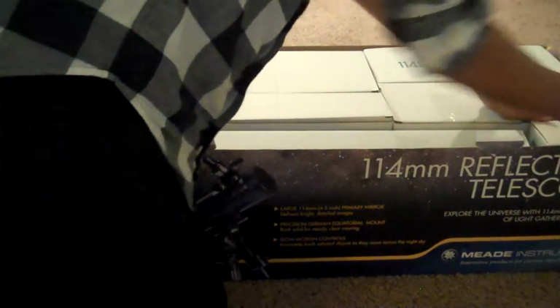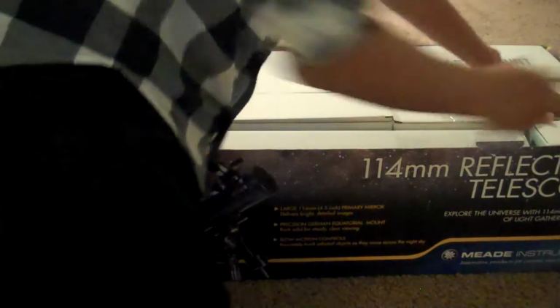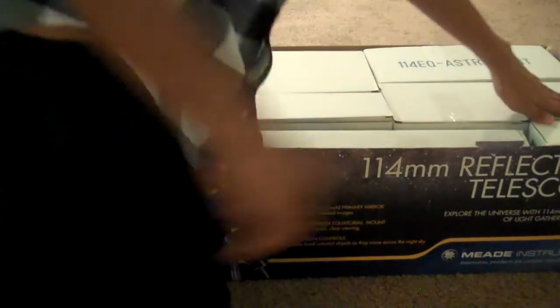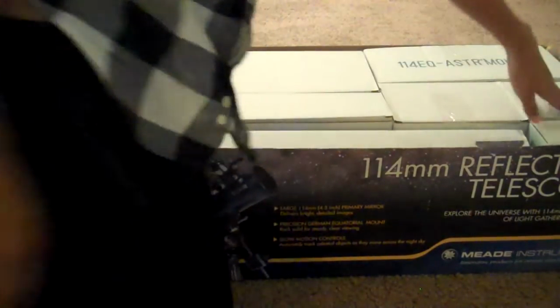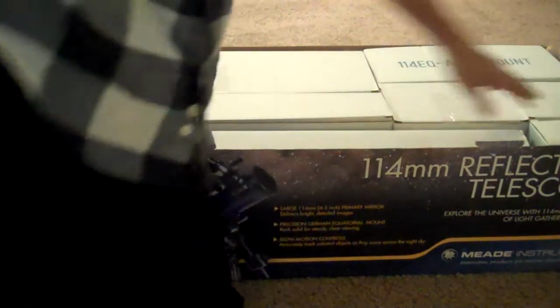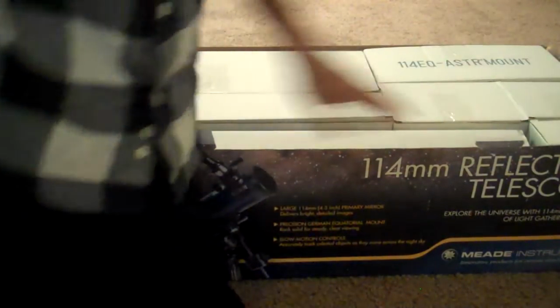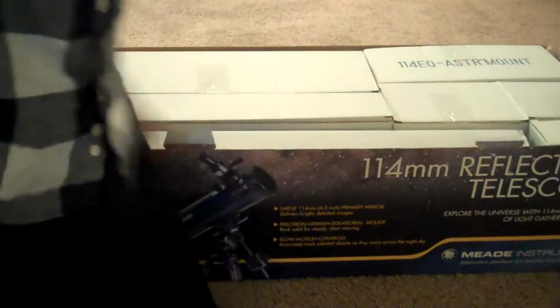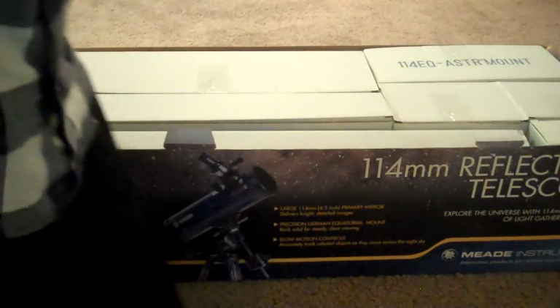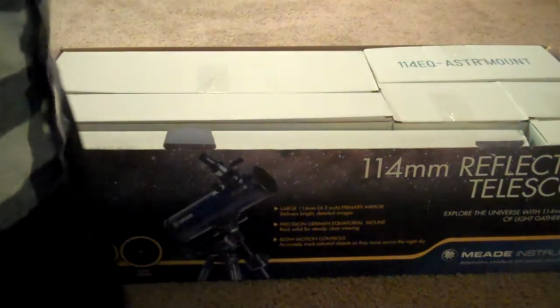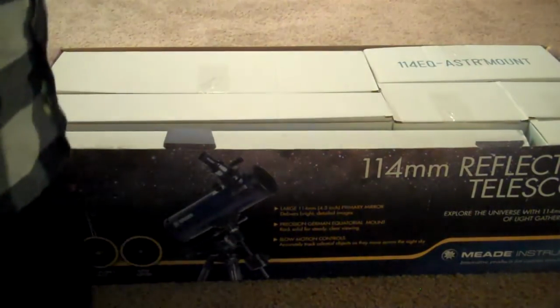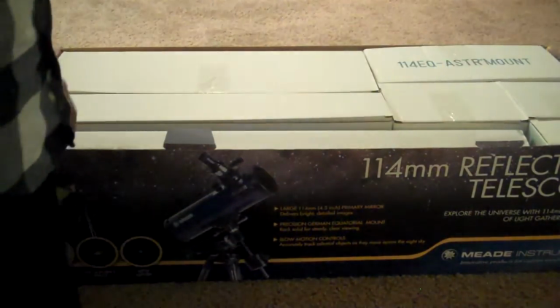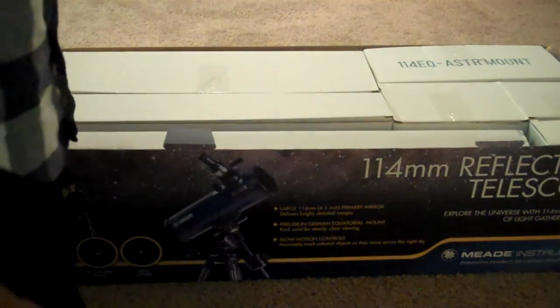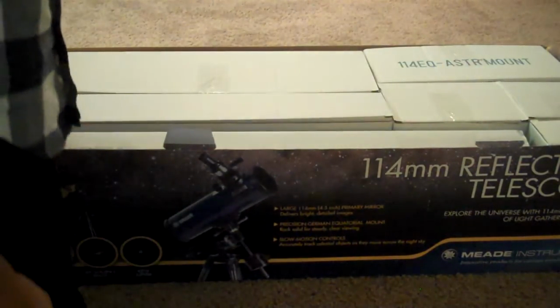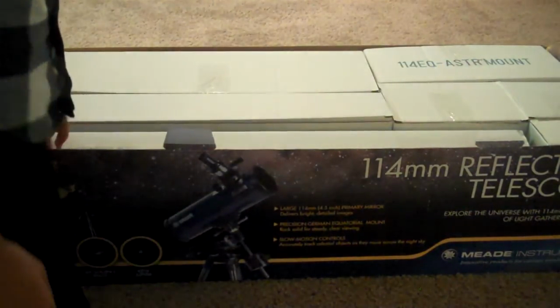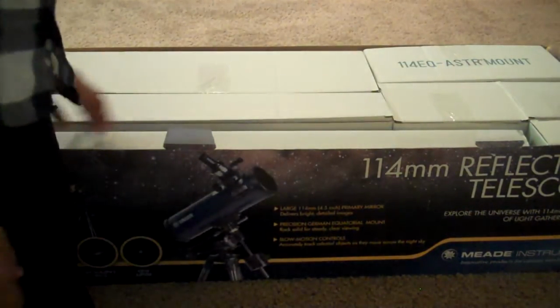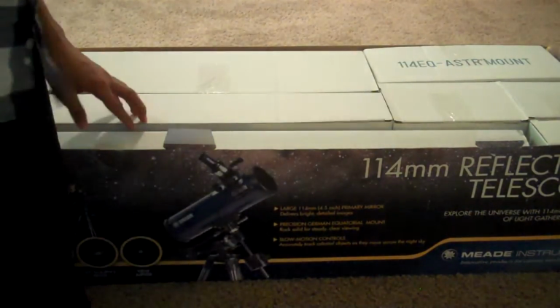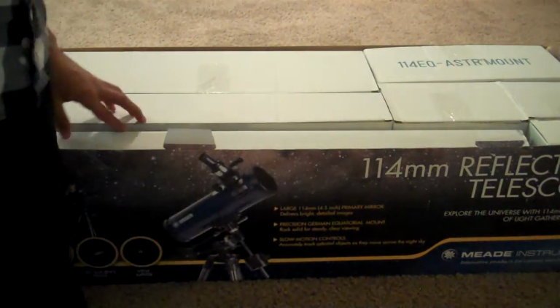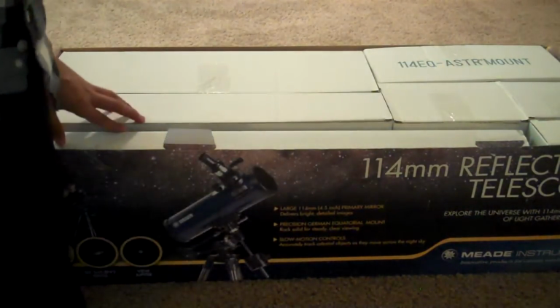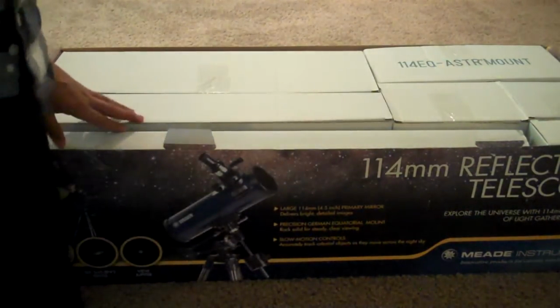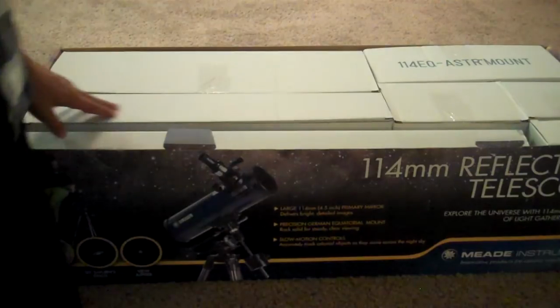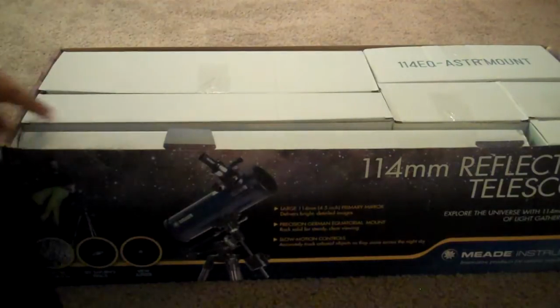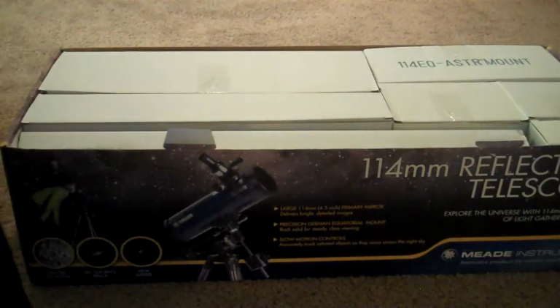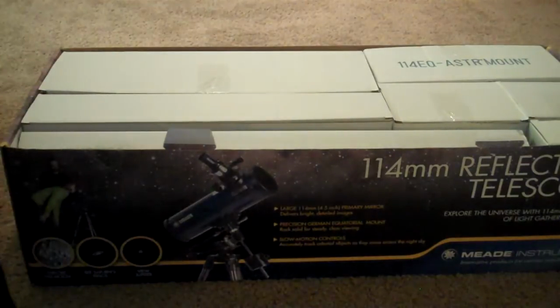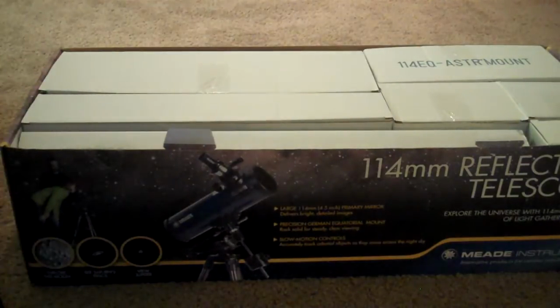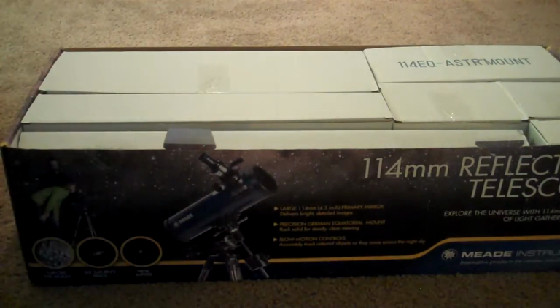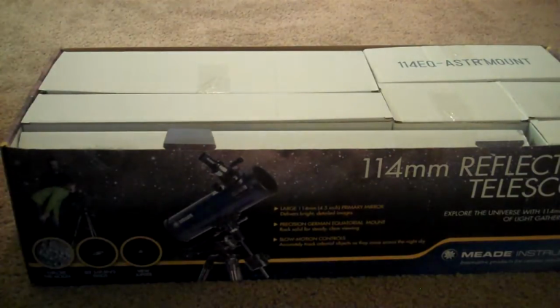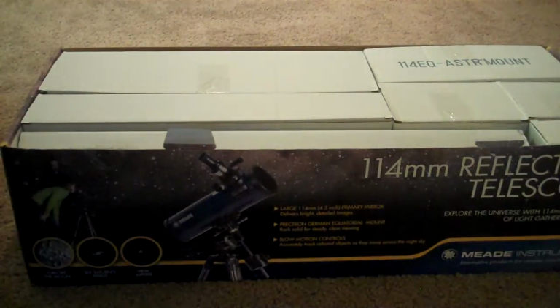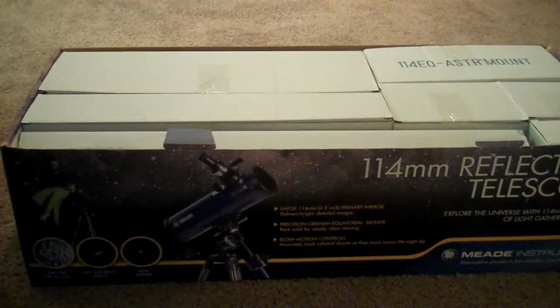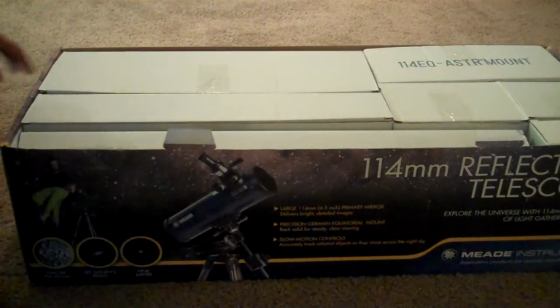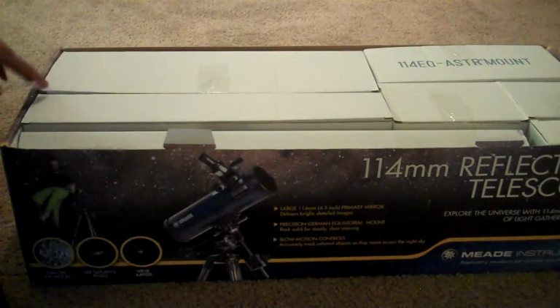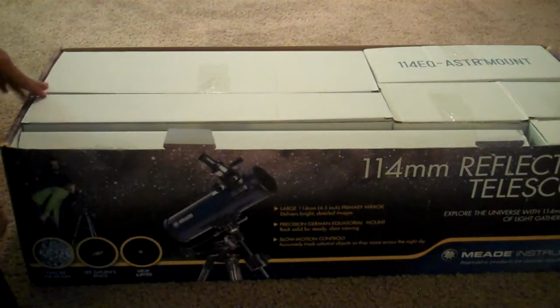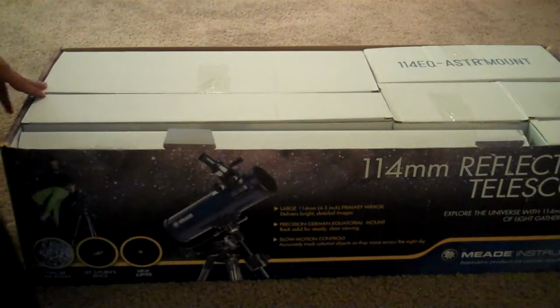This telescope was already open. This is just an unboxing video.